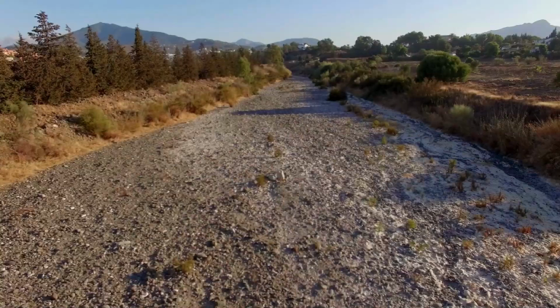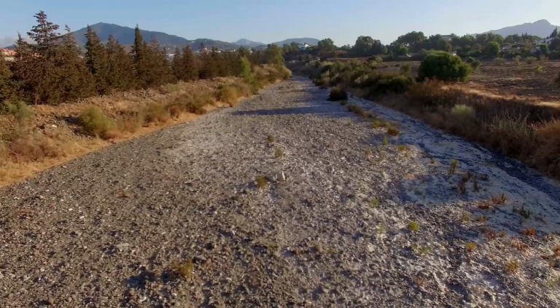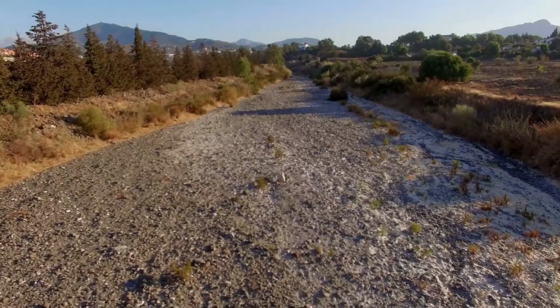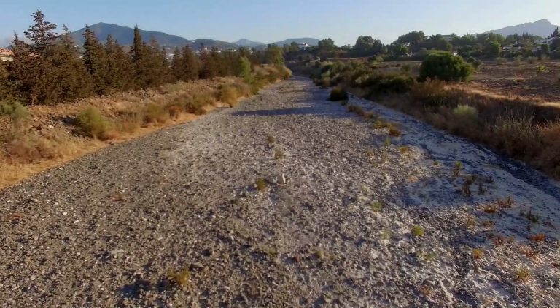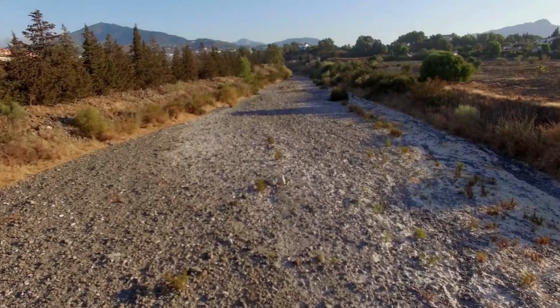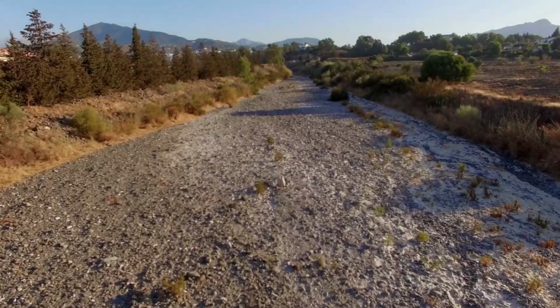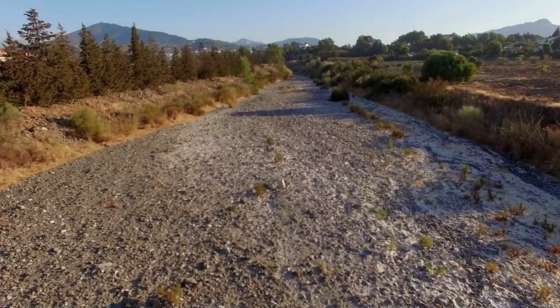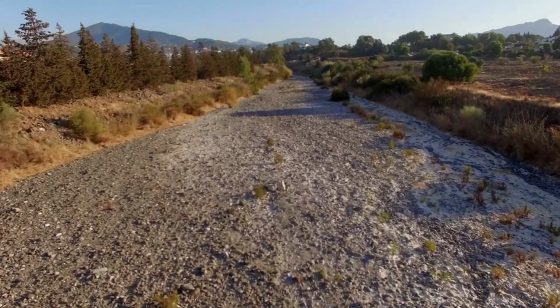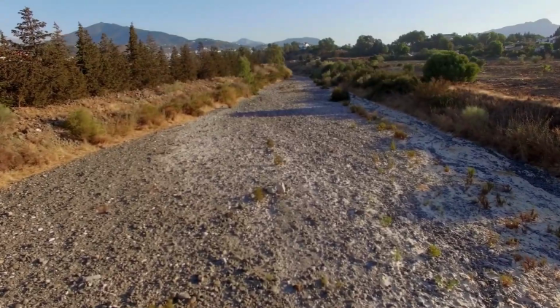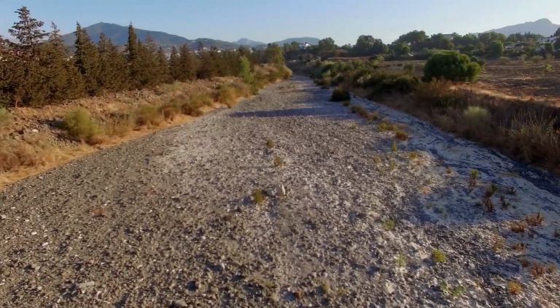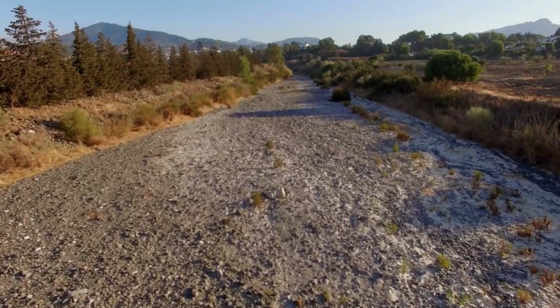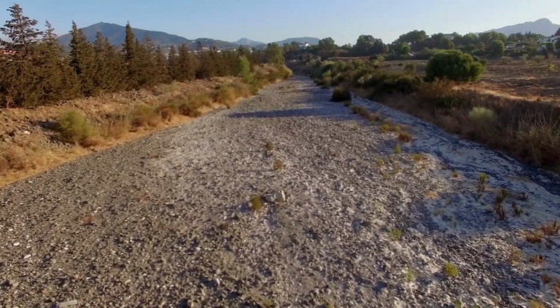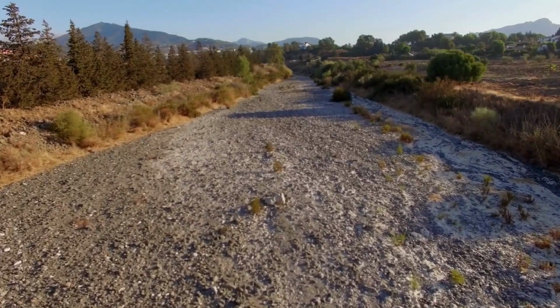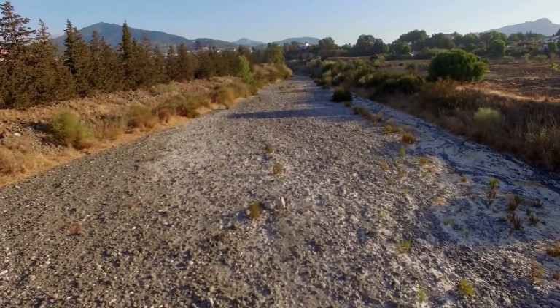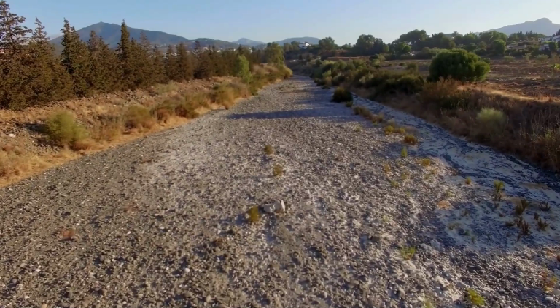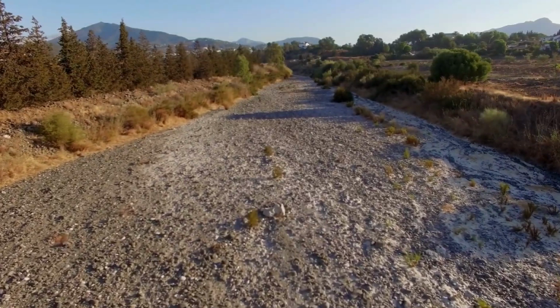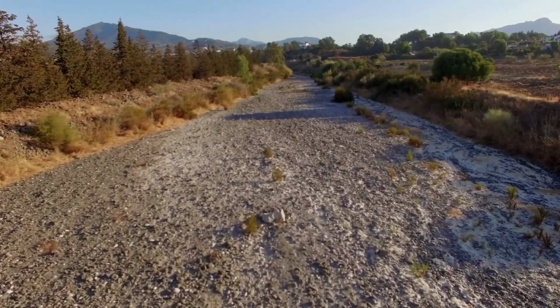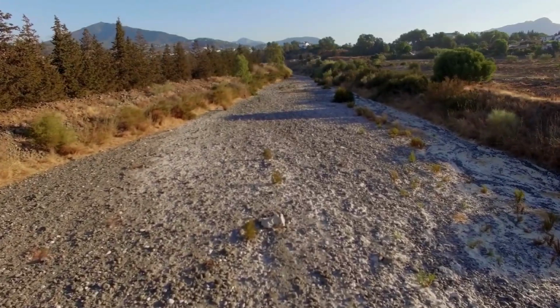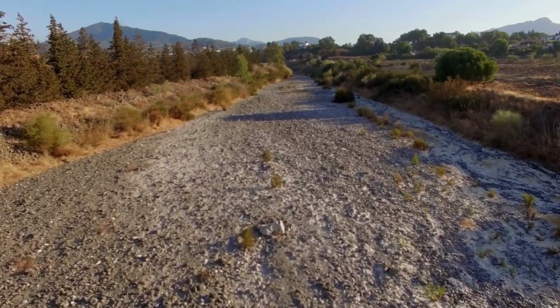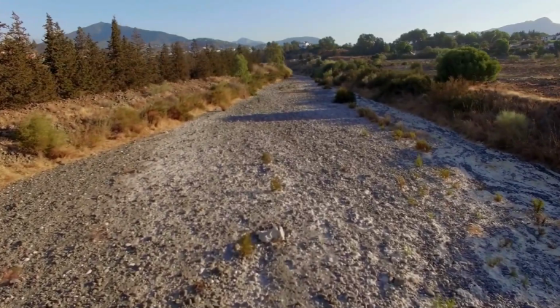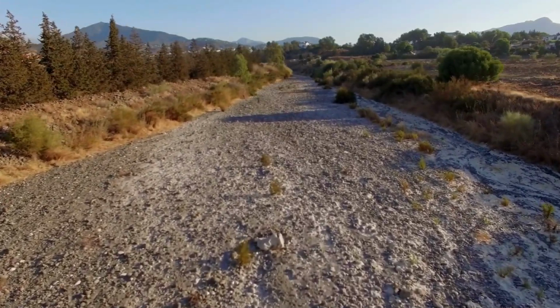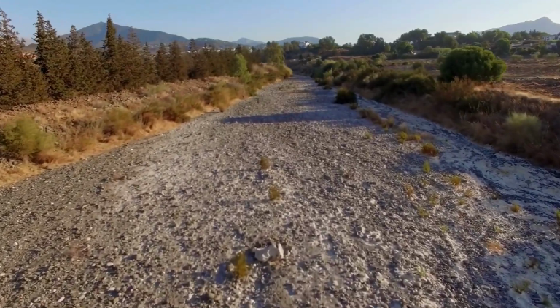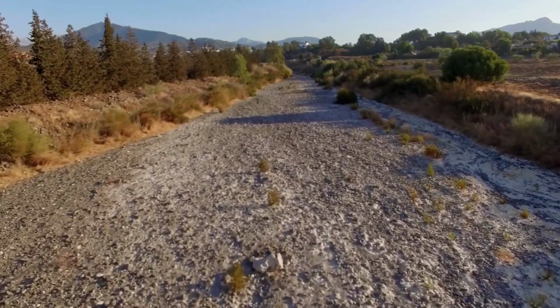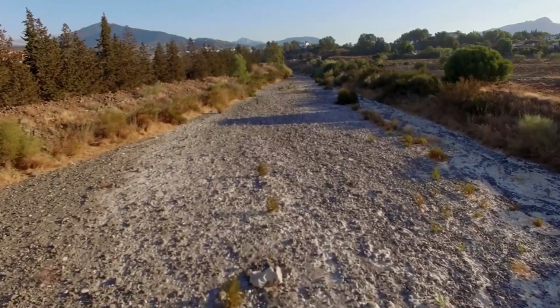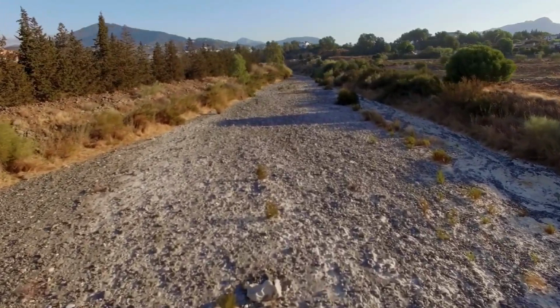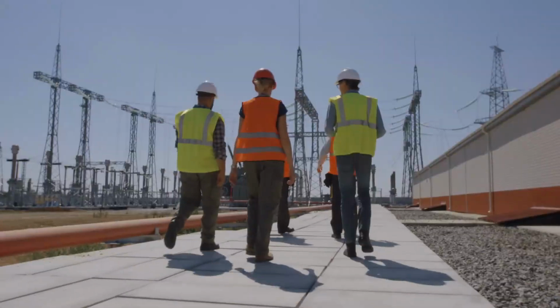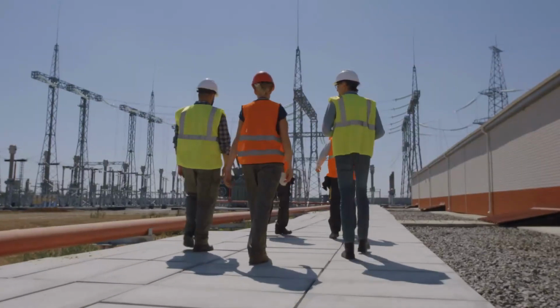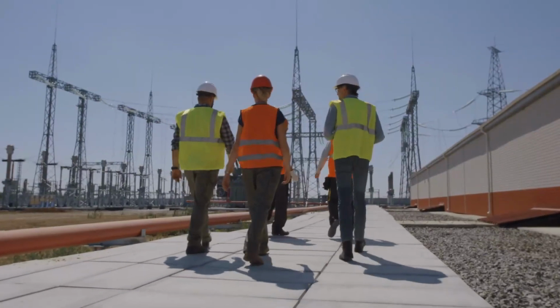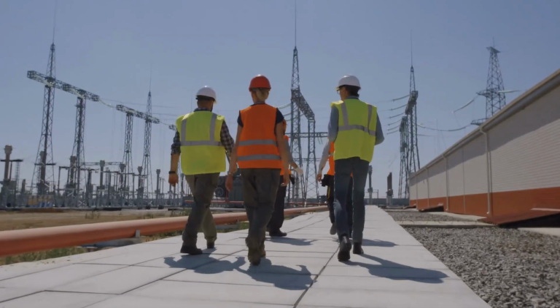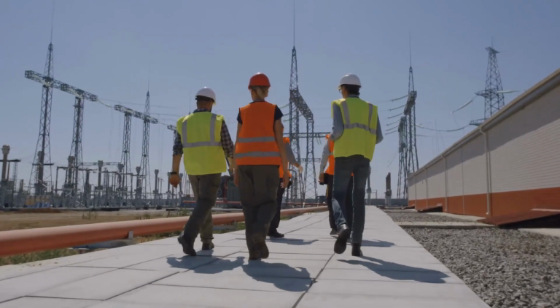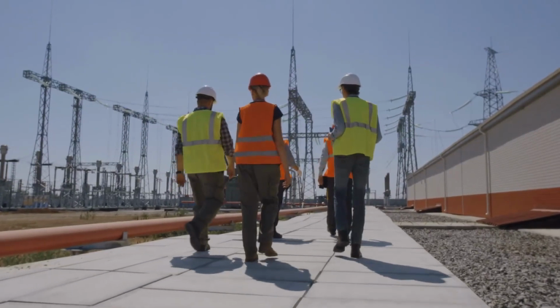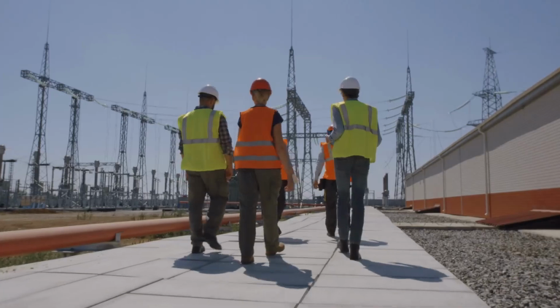It involves altering natural waterways and could disrupt local ecosystems. Let's see how they plan to do this.